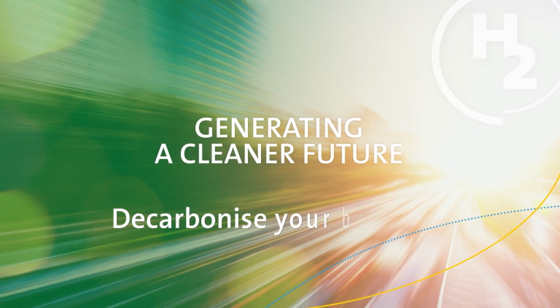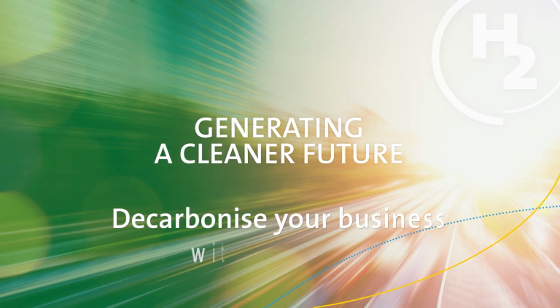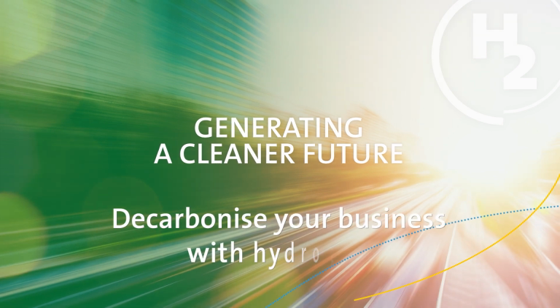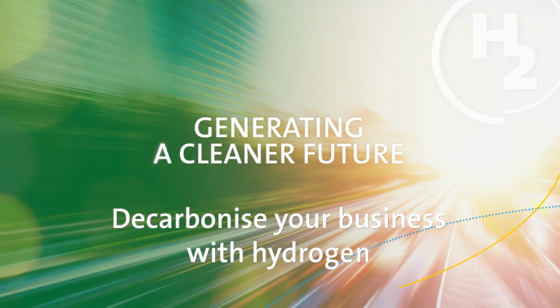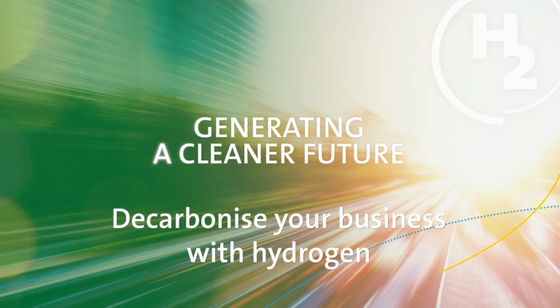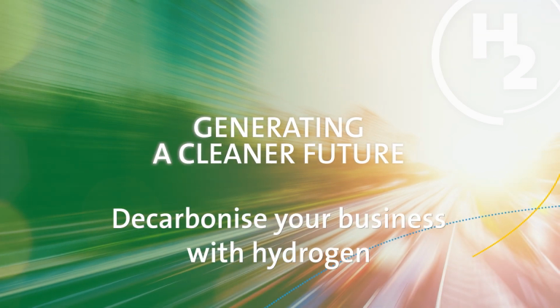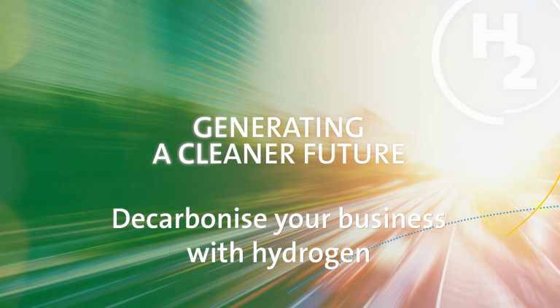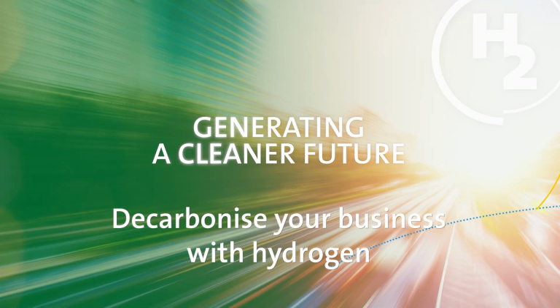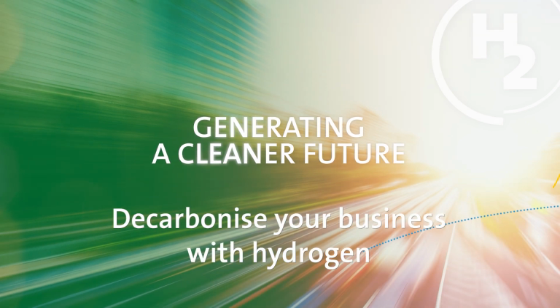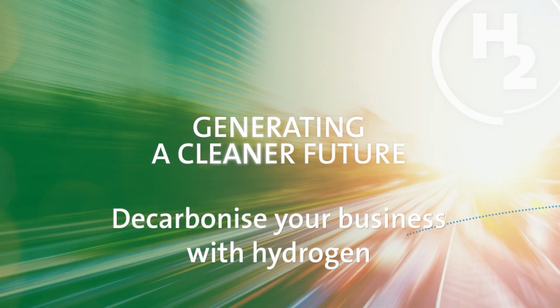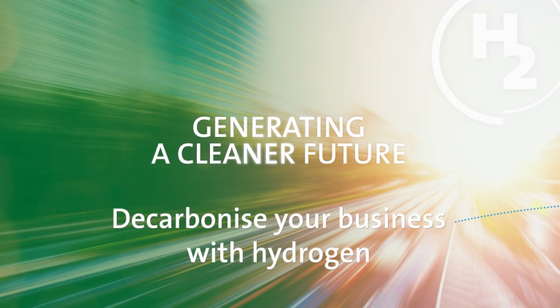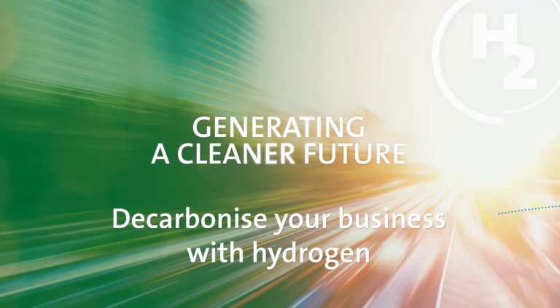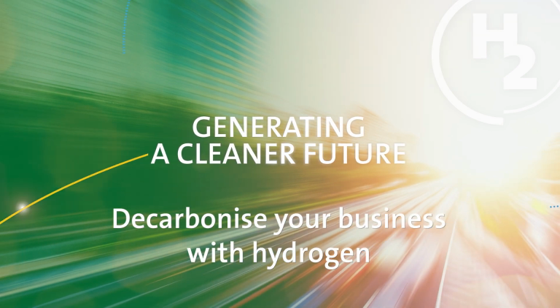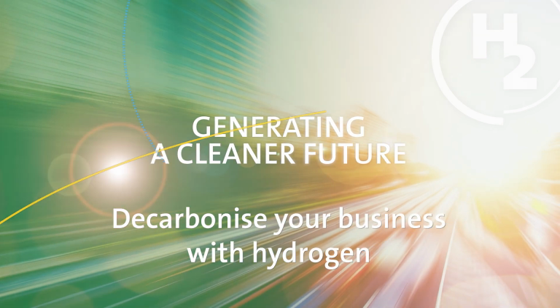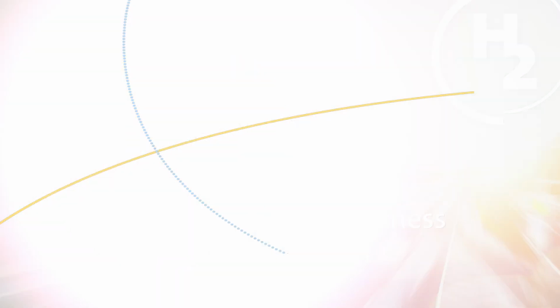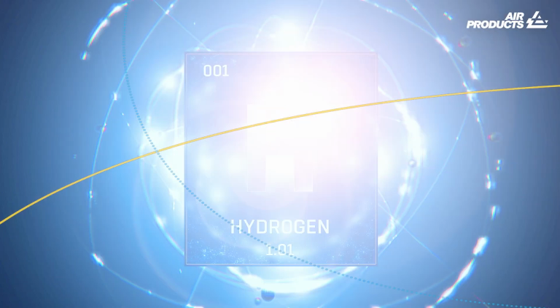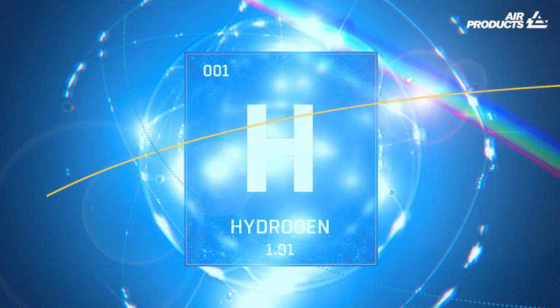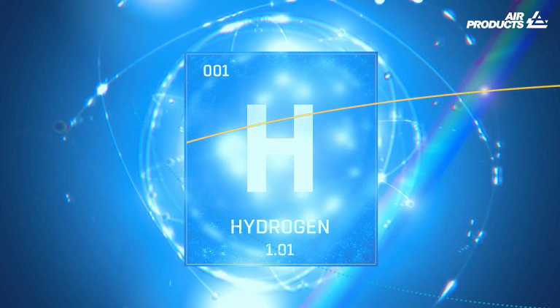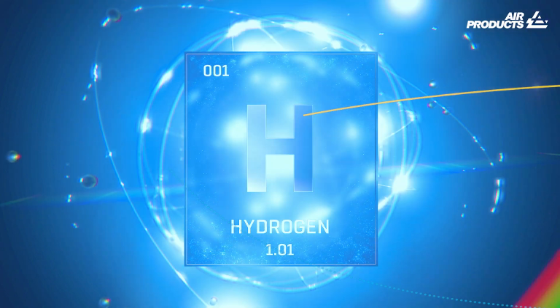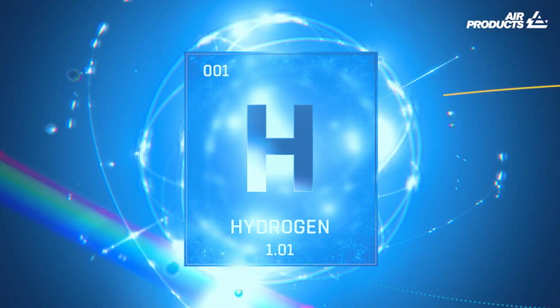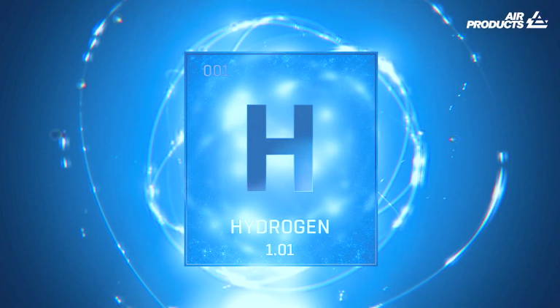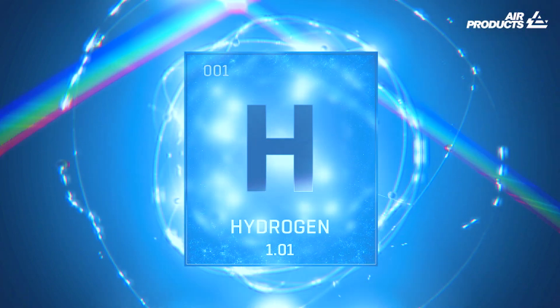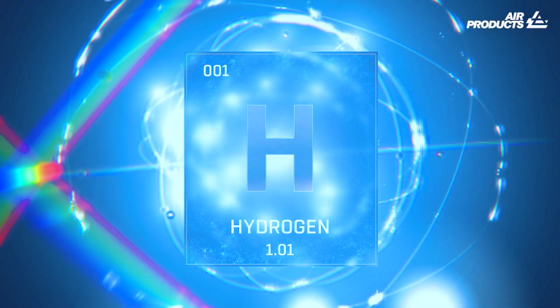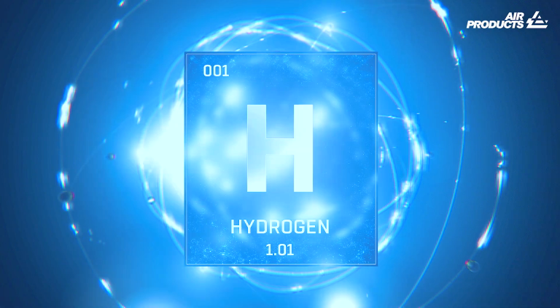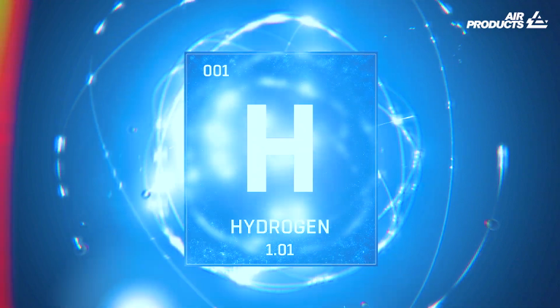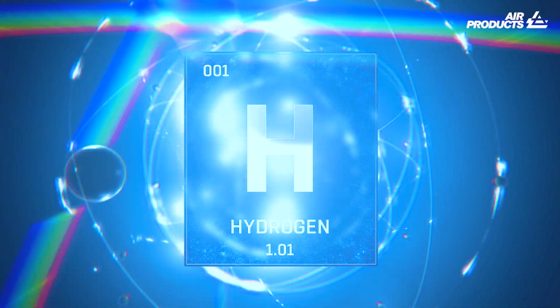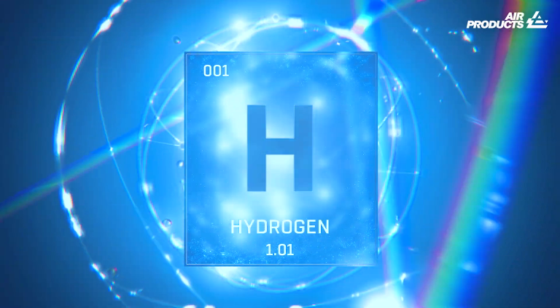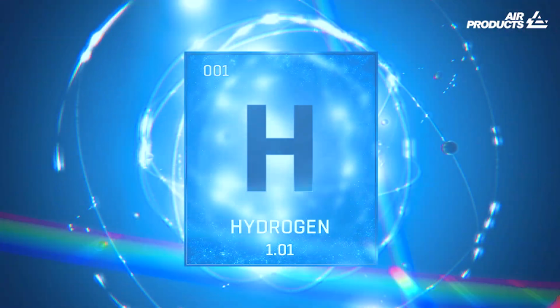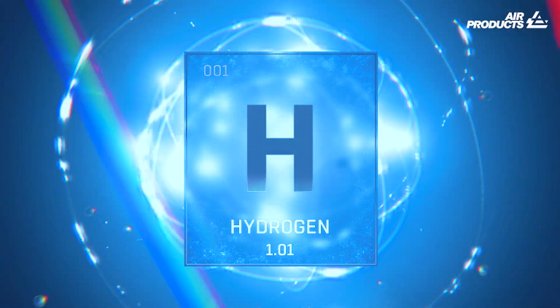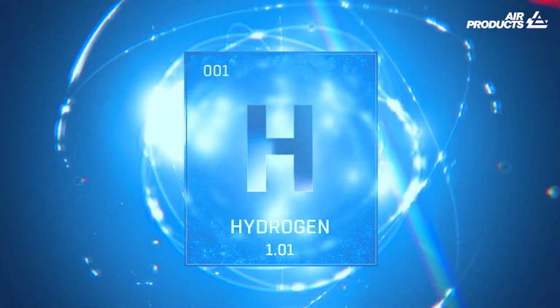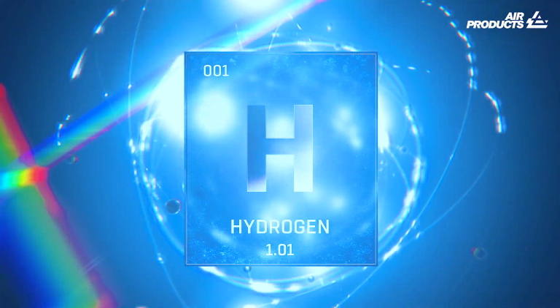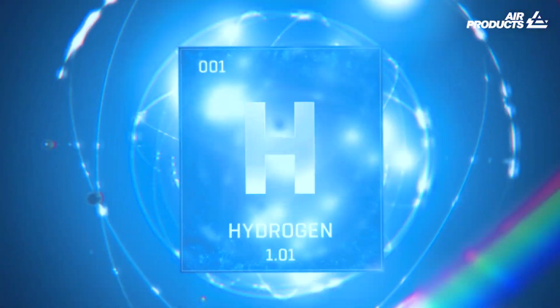Decarbonize your business with hydrogen. At Air Products, we produce hydrogen in three different ways.